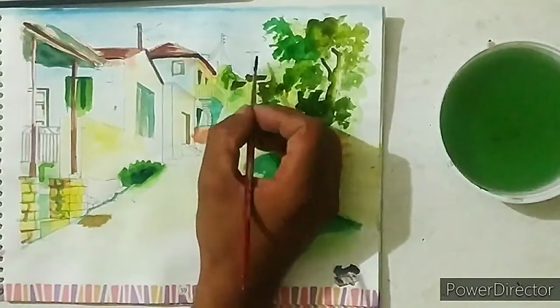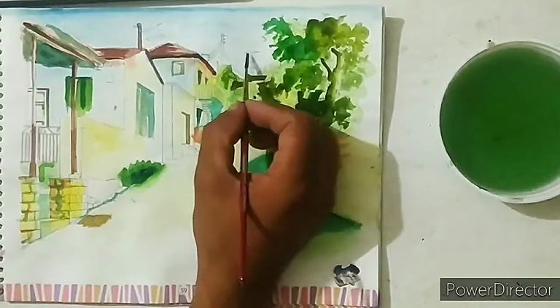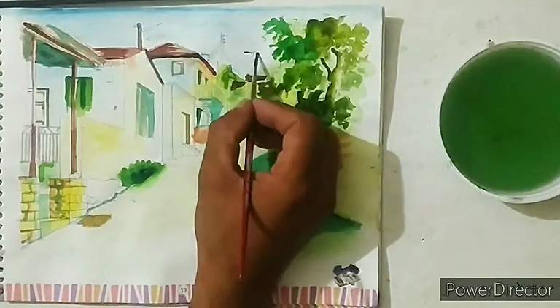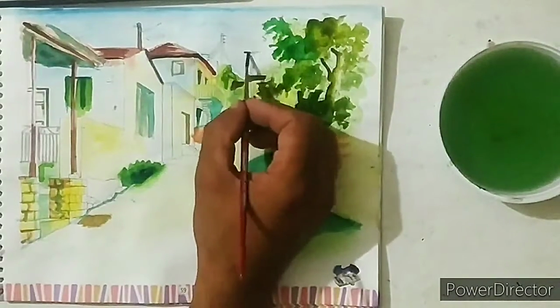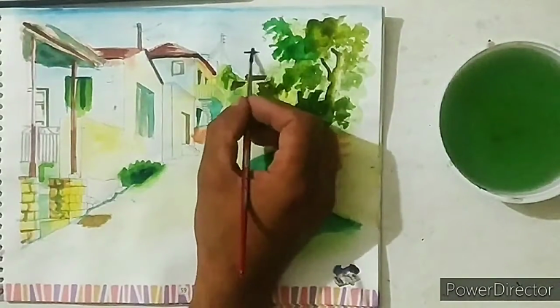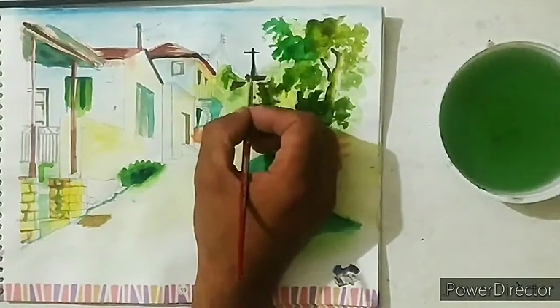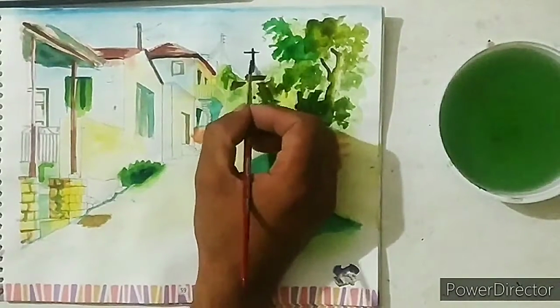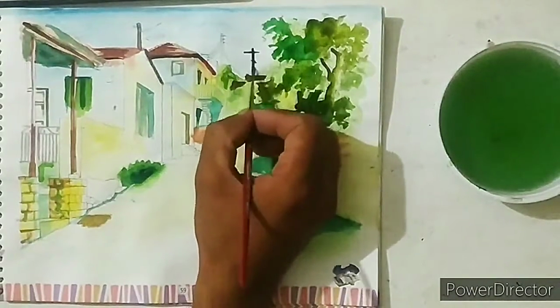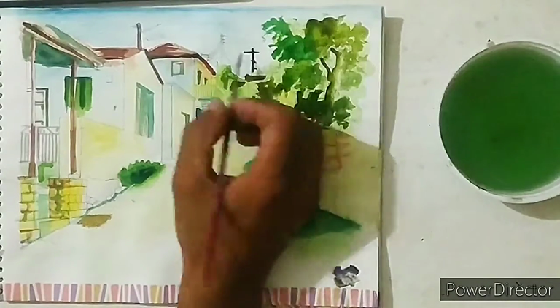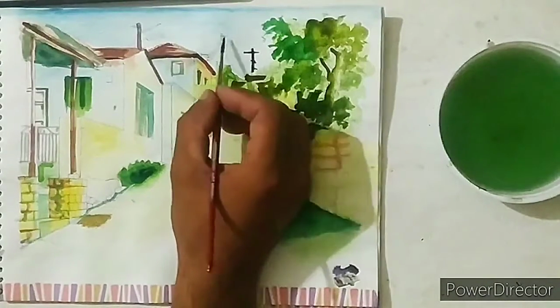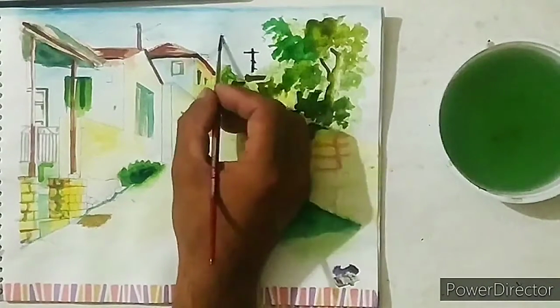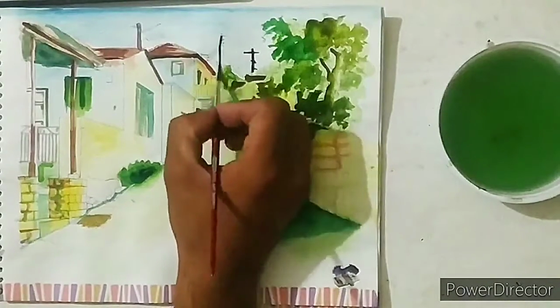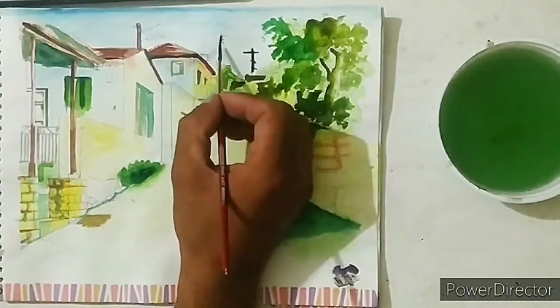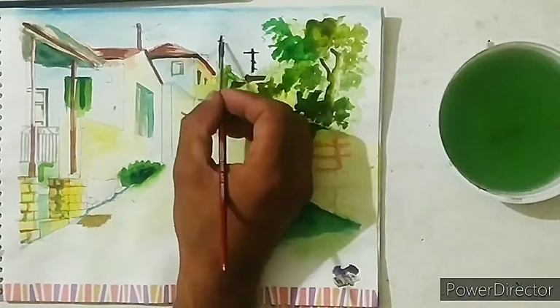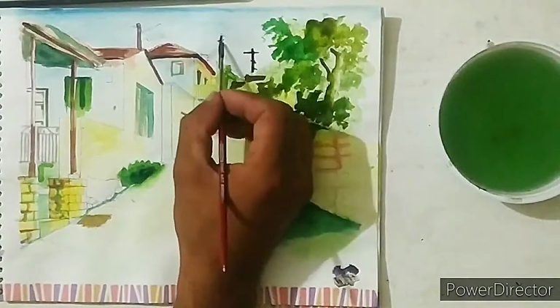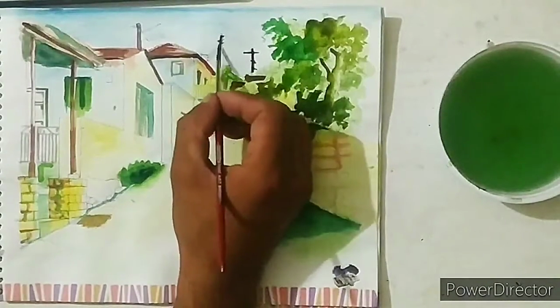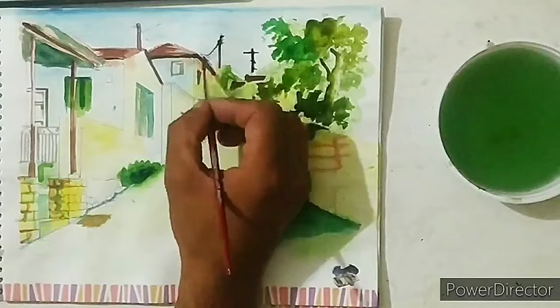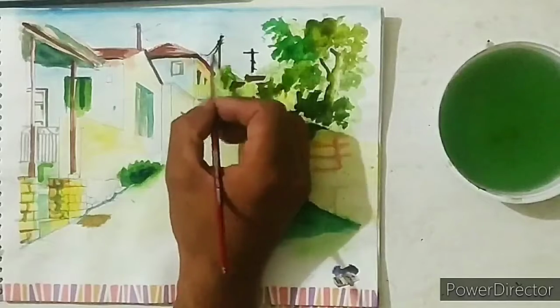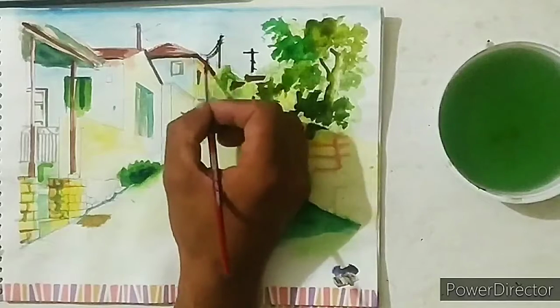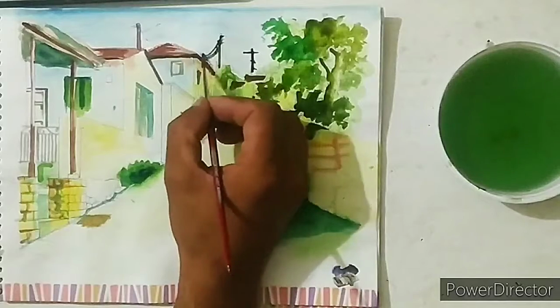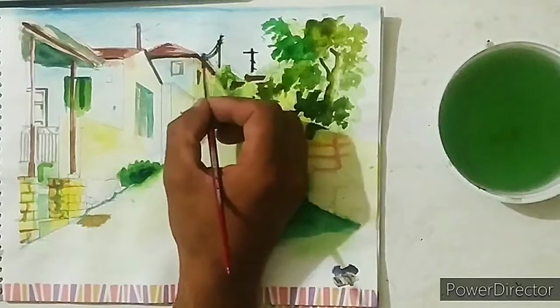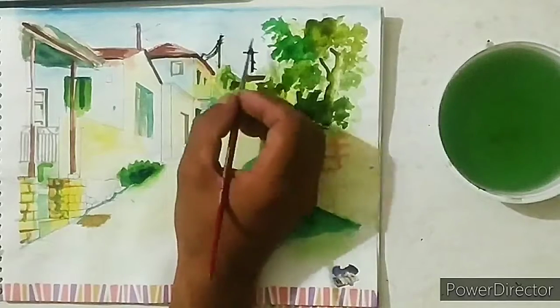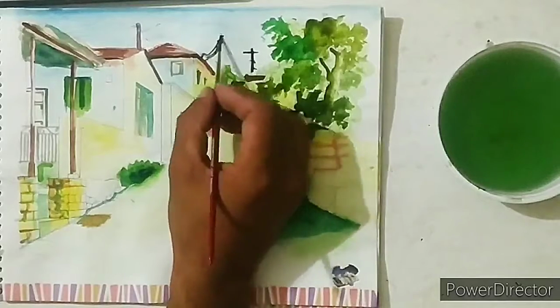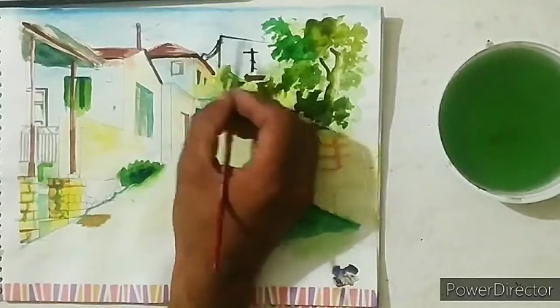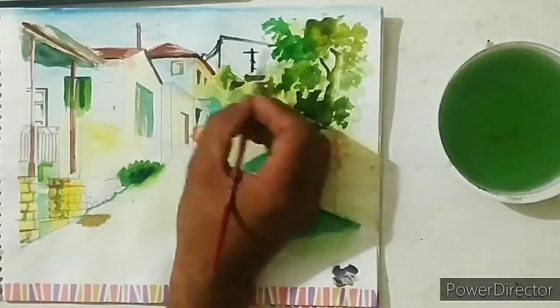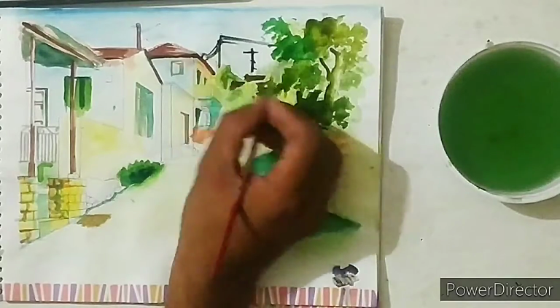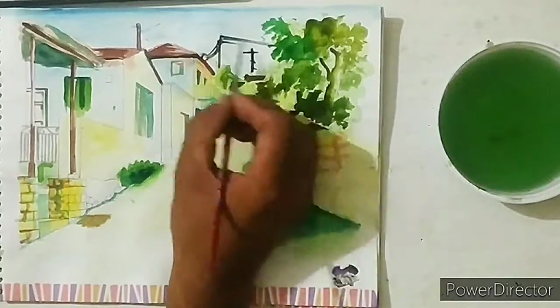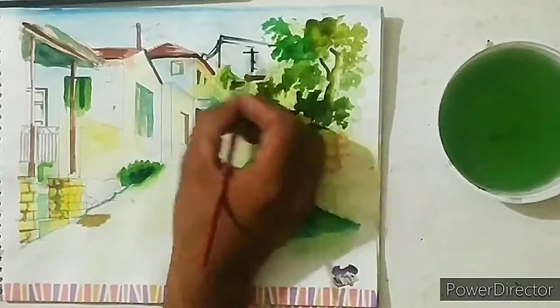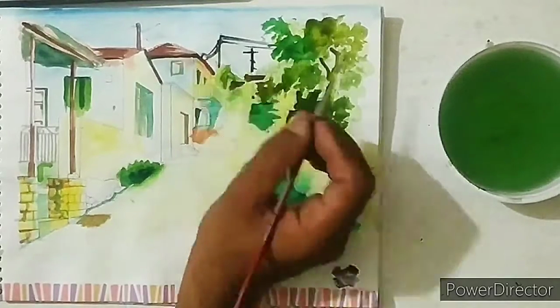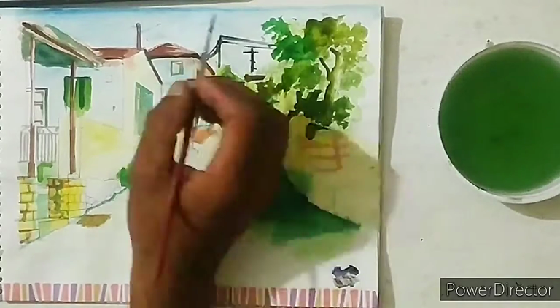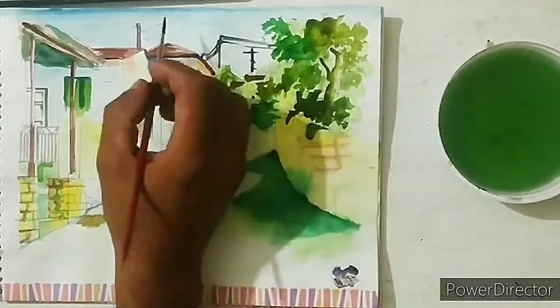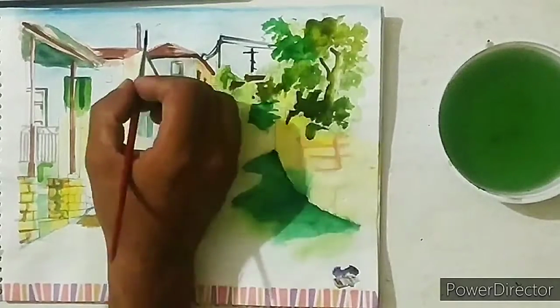Fill the dark brown color on the electricity poles and wires.